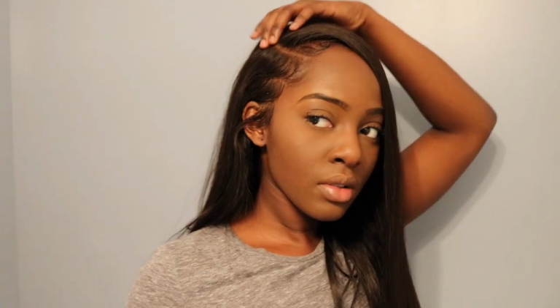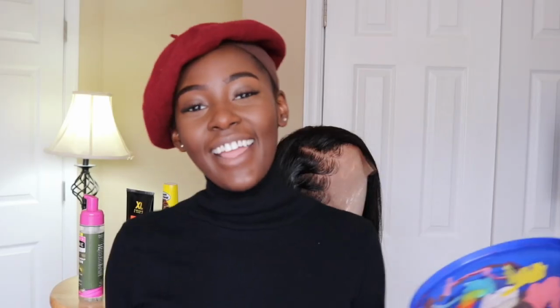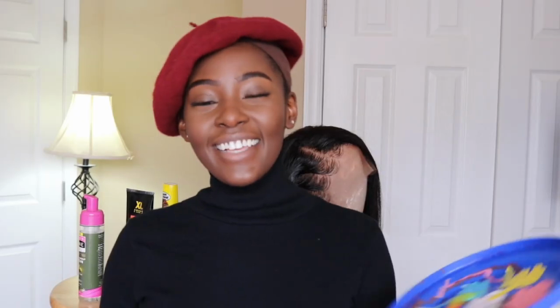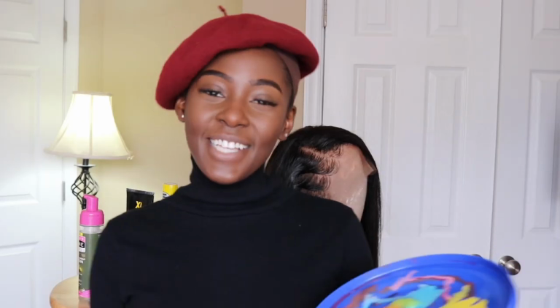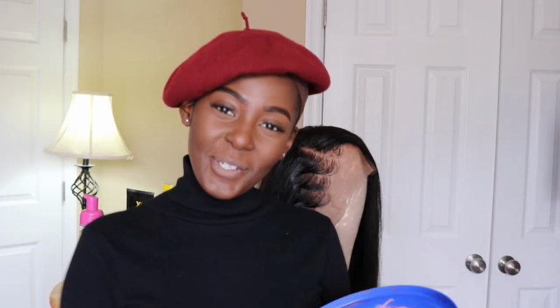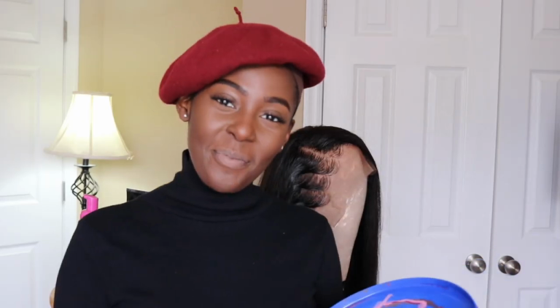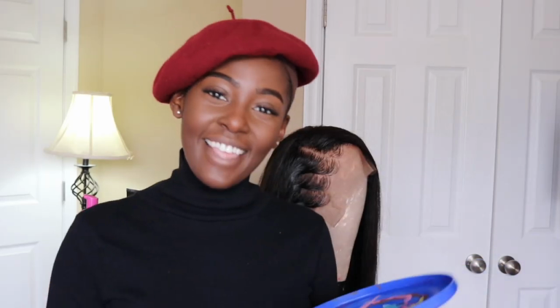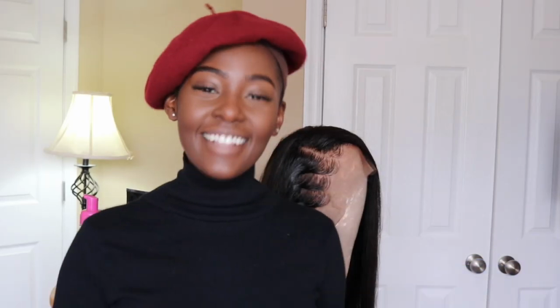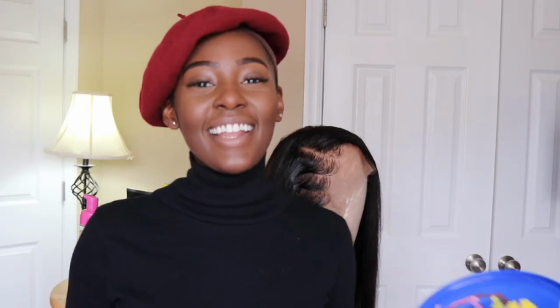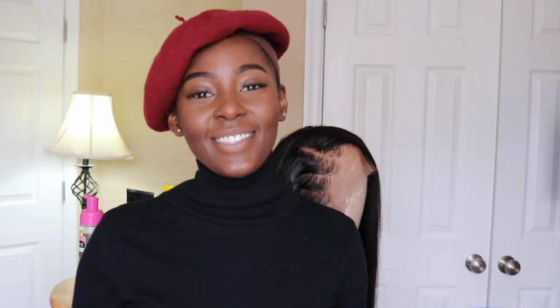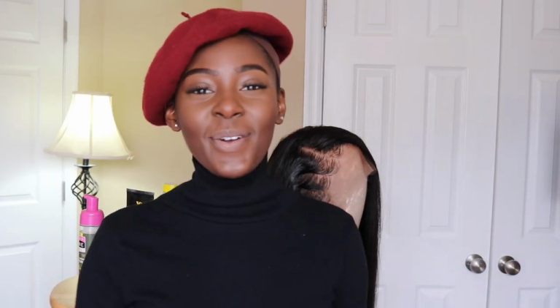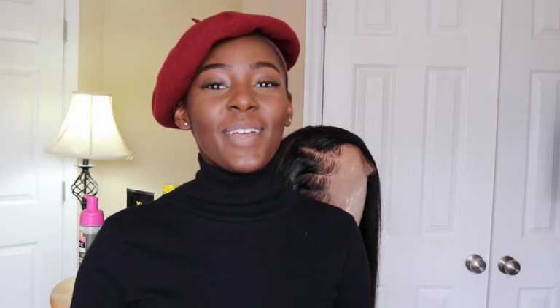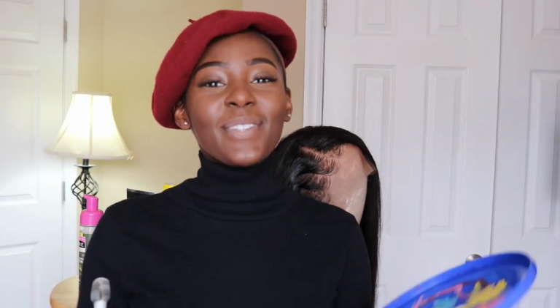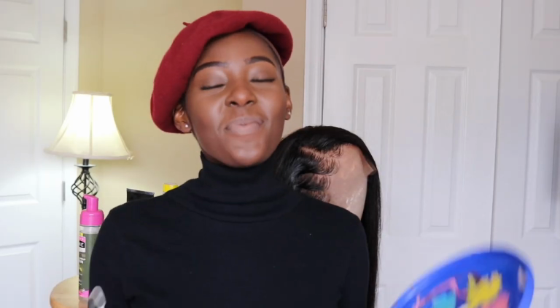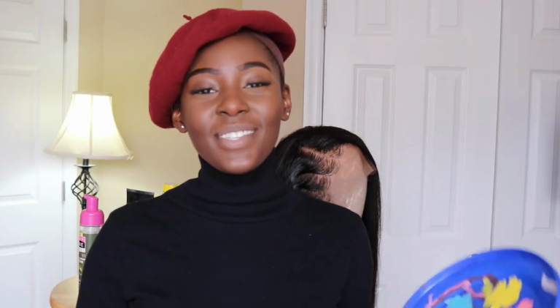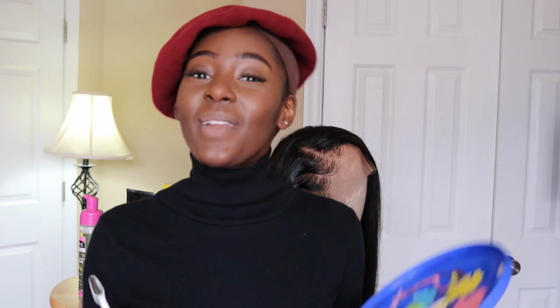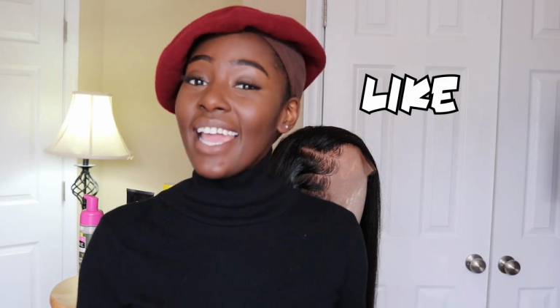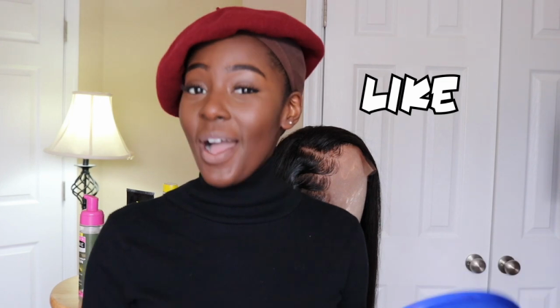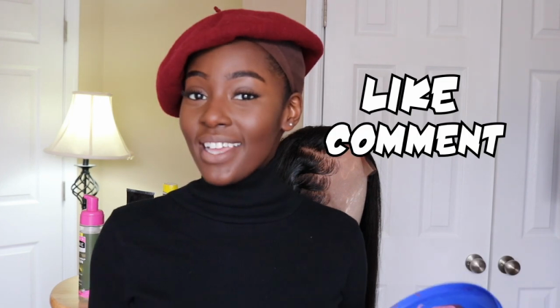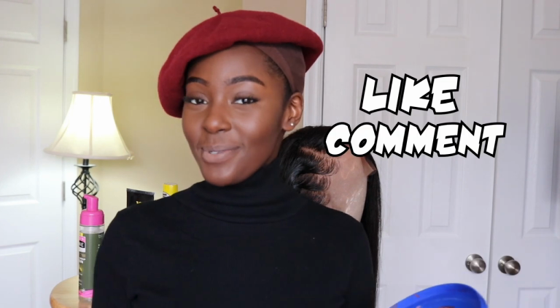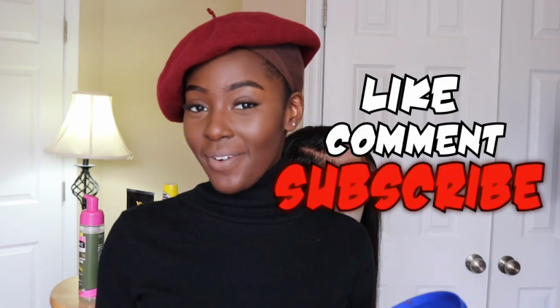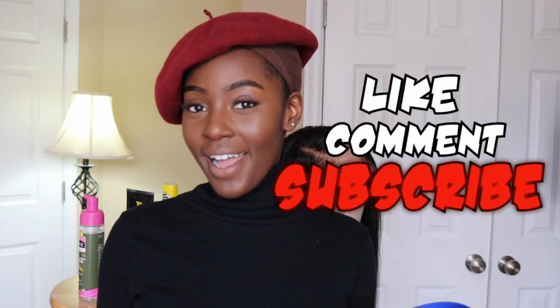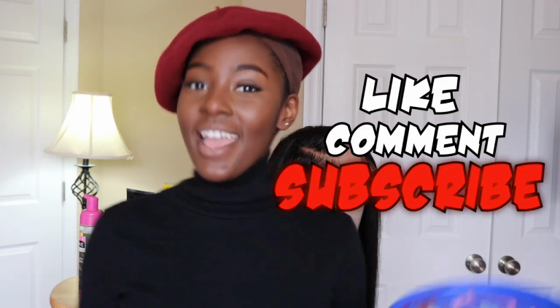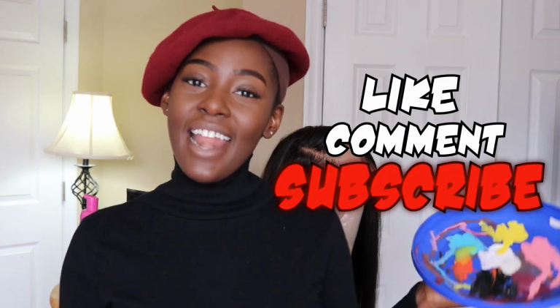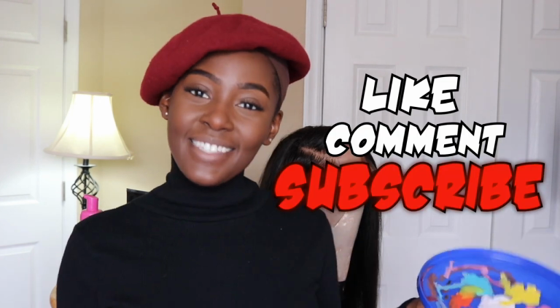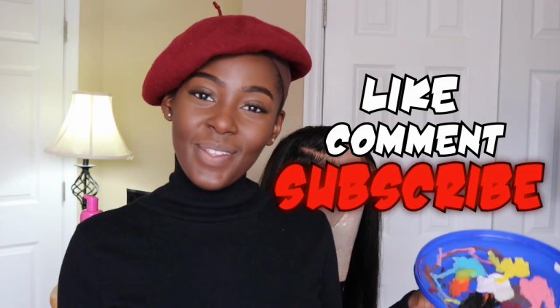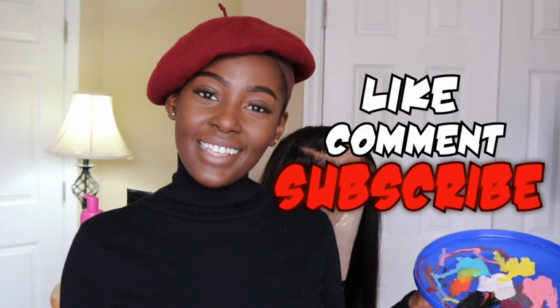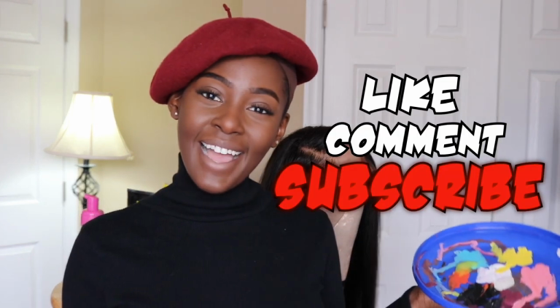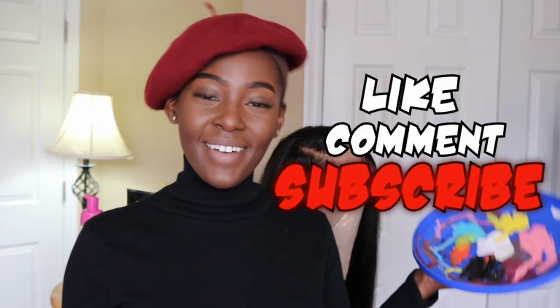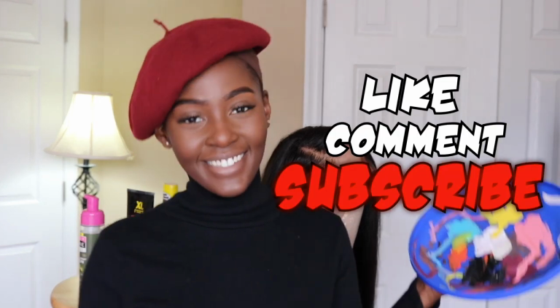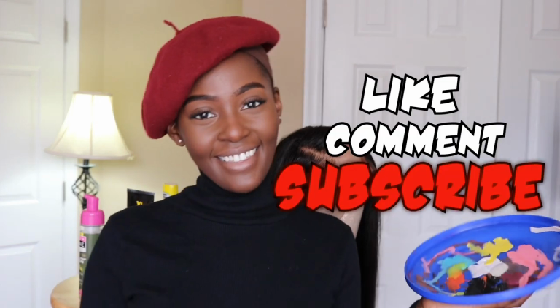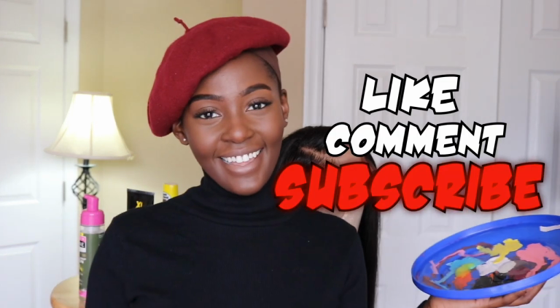Alright guys, thanks for joining me in yet another tutorial. Don't forget to like, comment, and subscribe. And until the next time, I'll see you then.